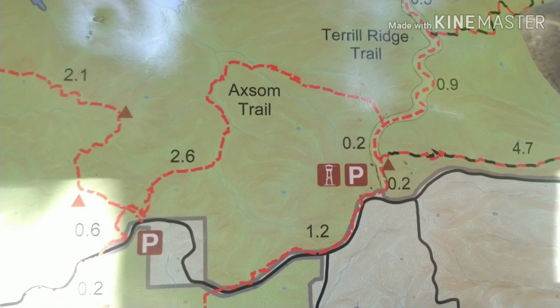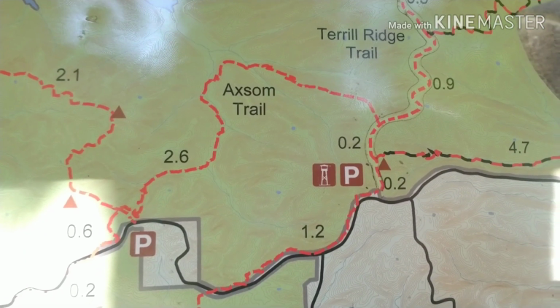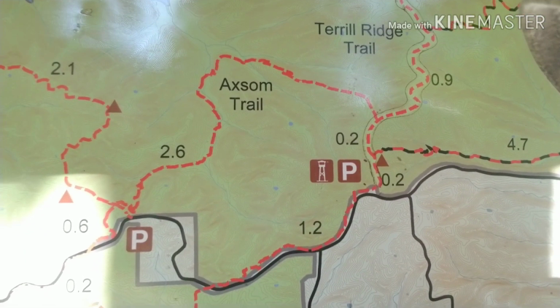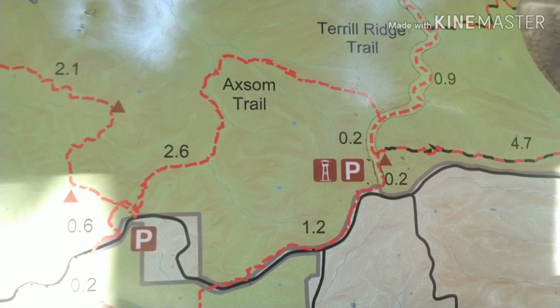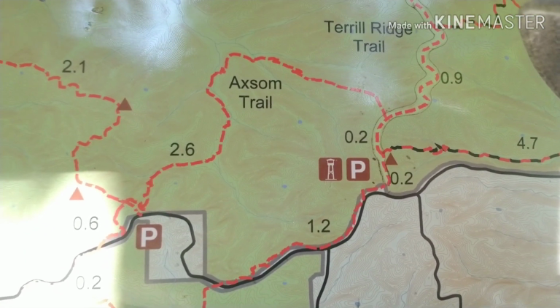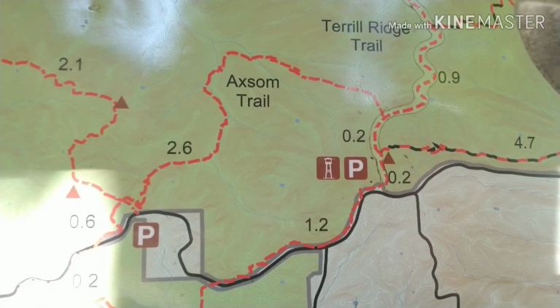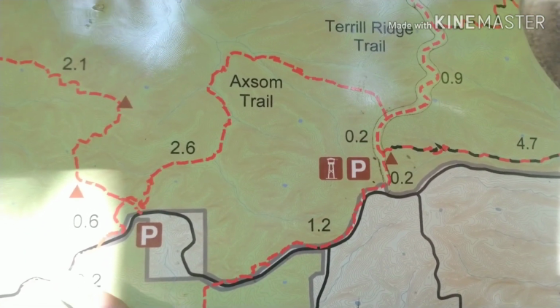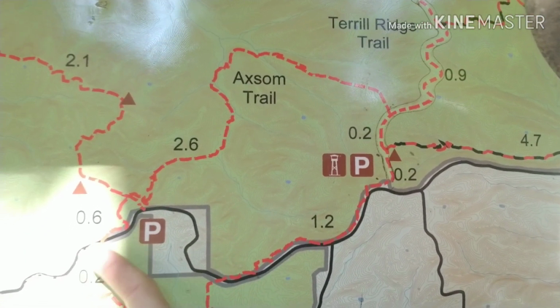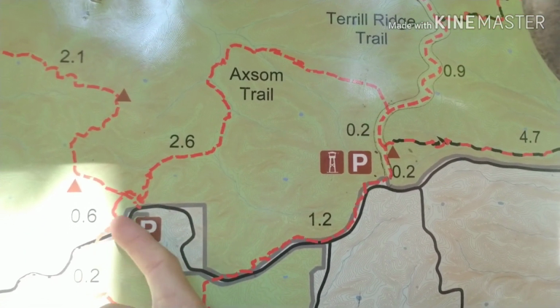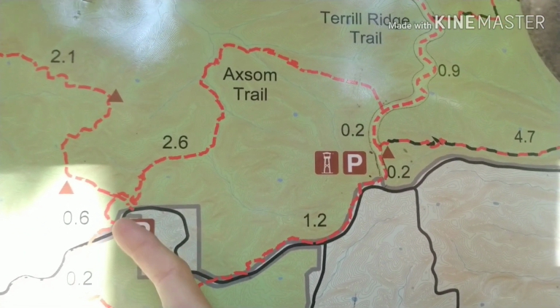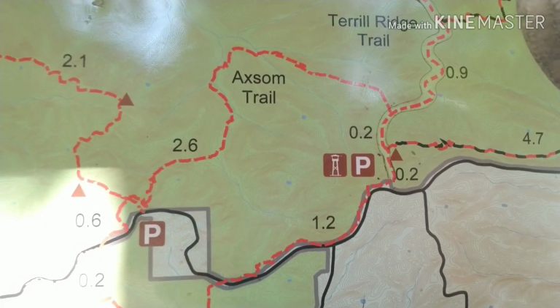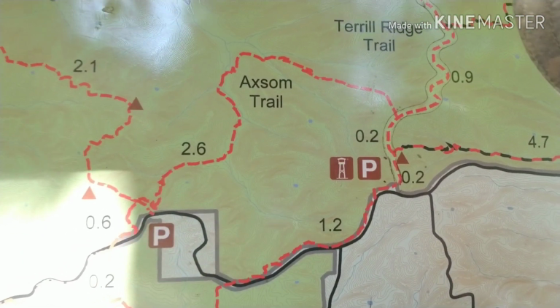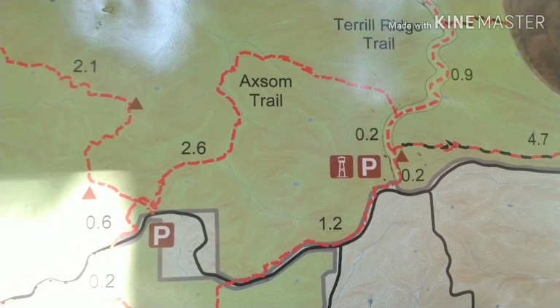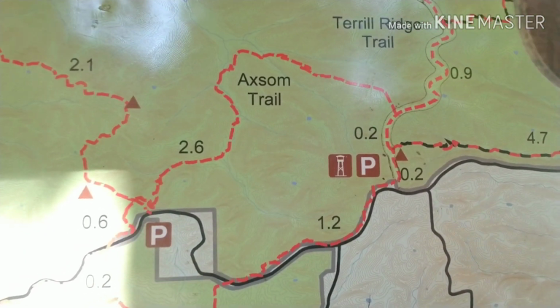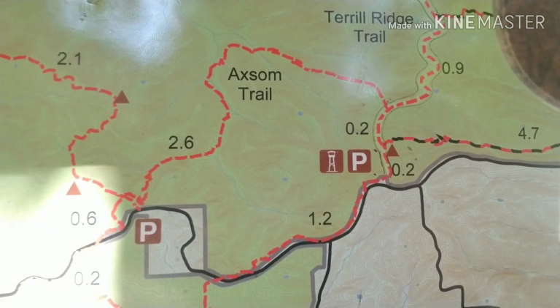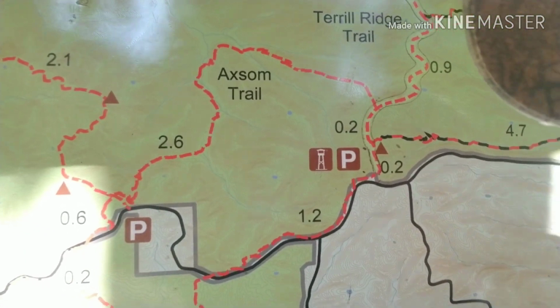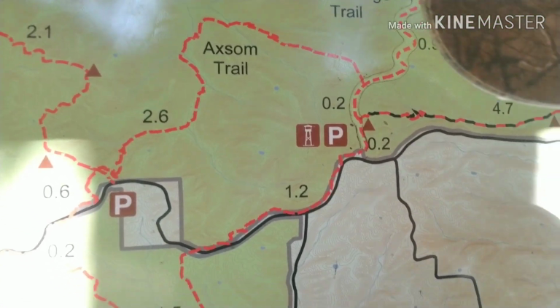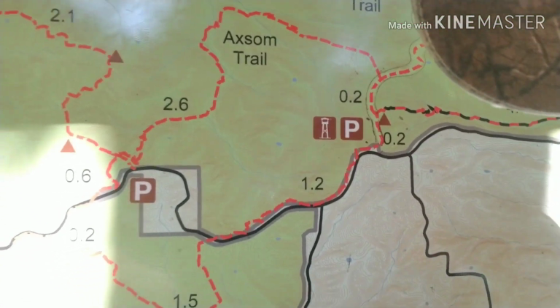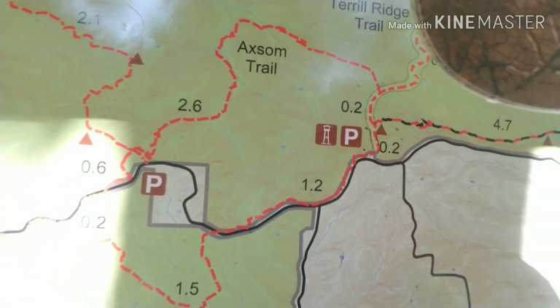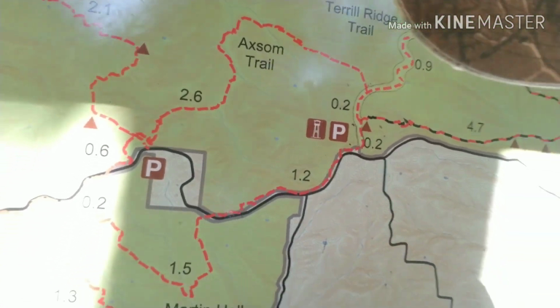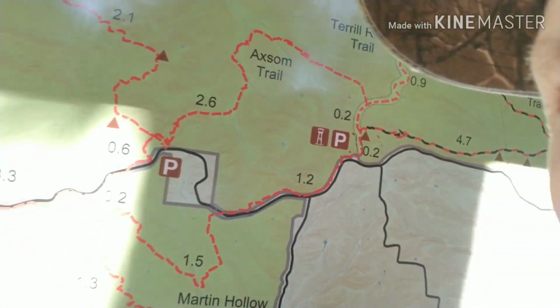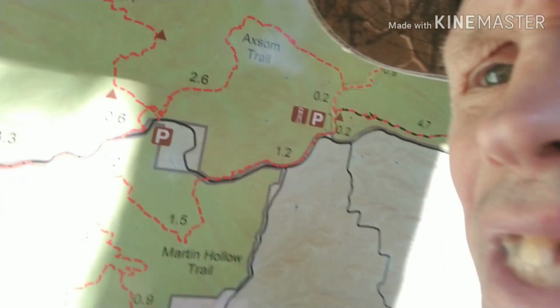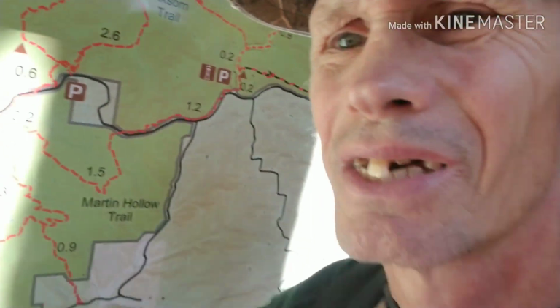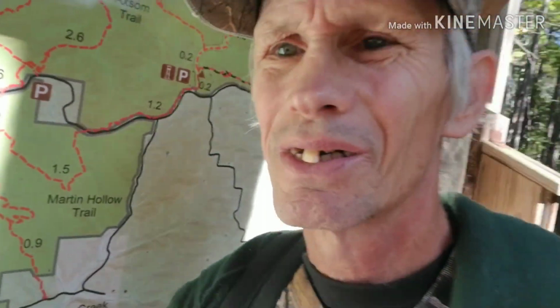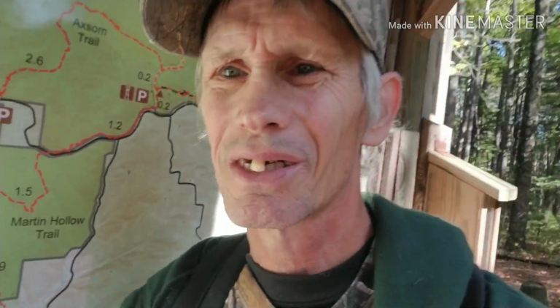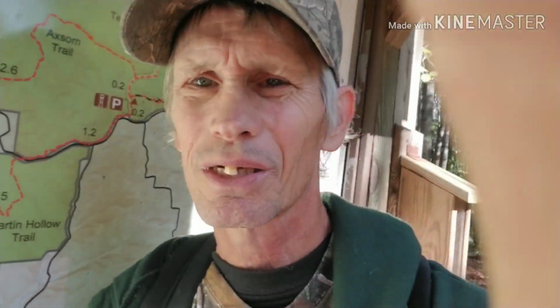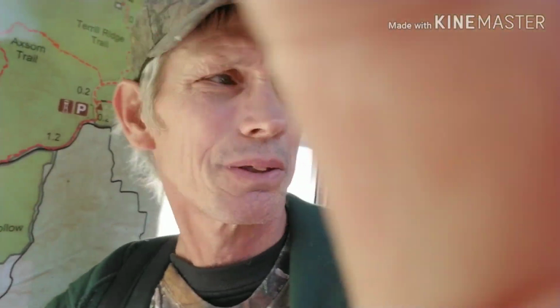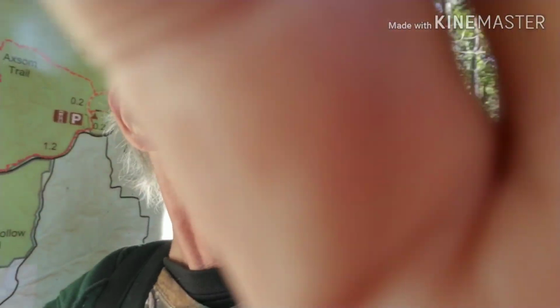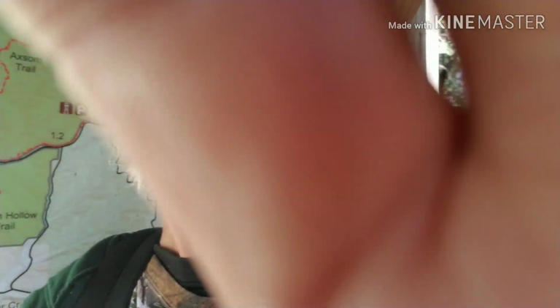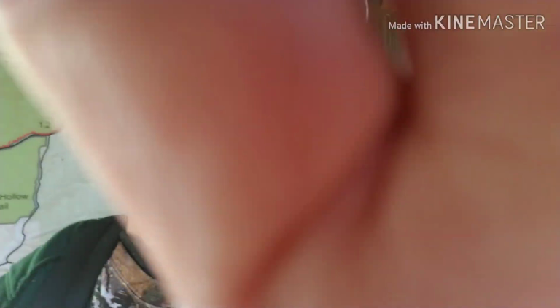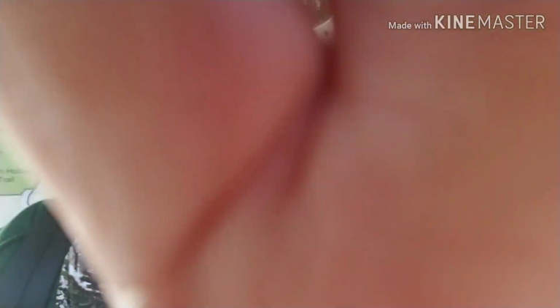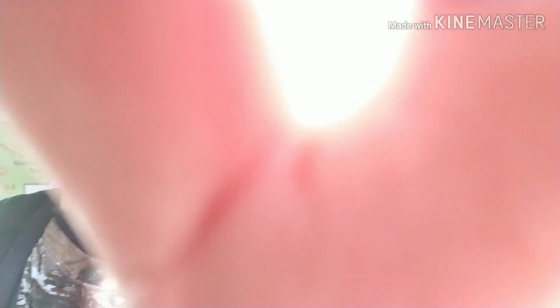Martin Hollow Trail back. Go ahead and get started.